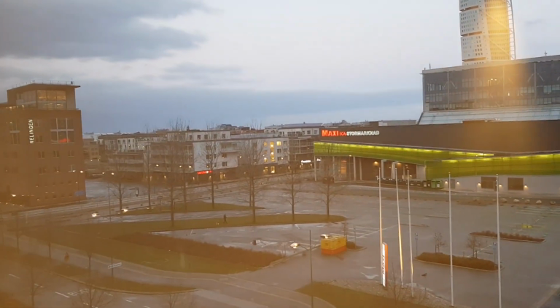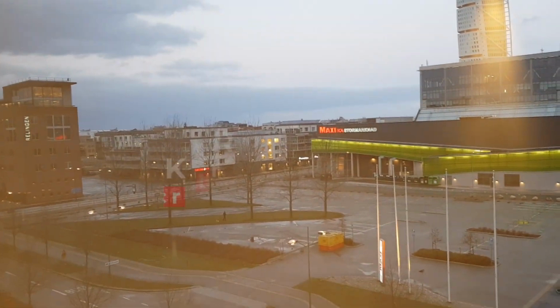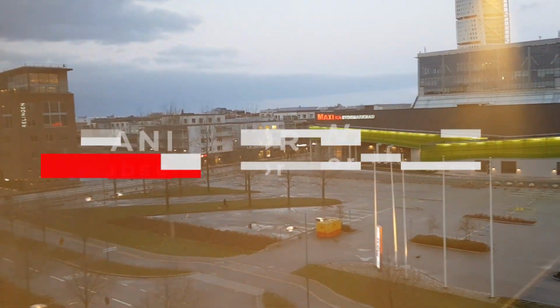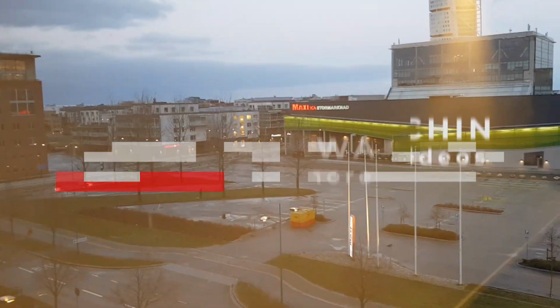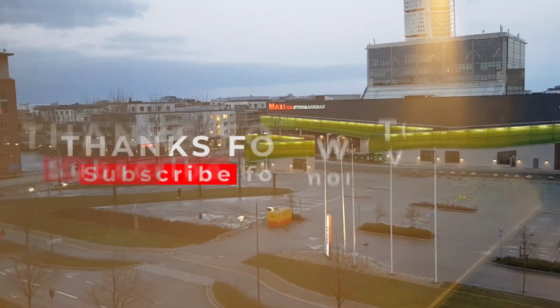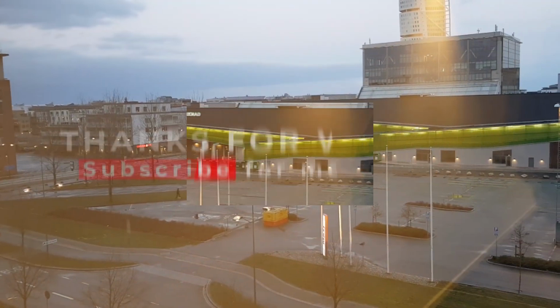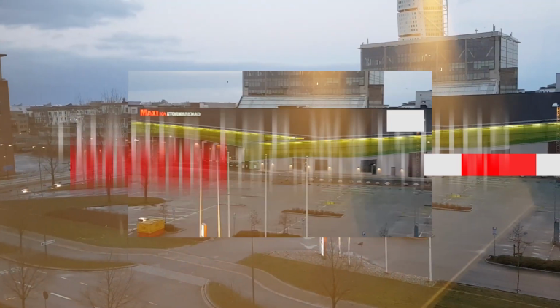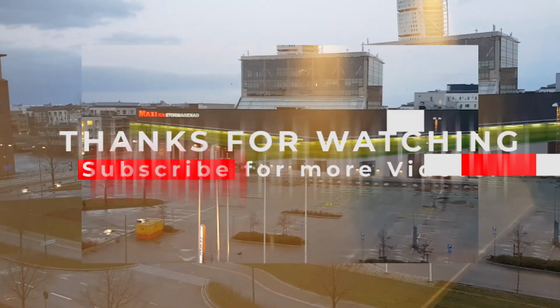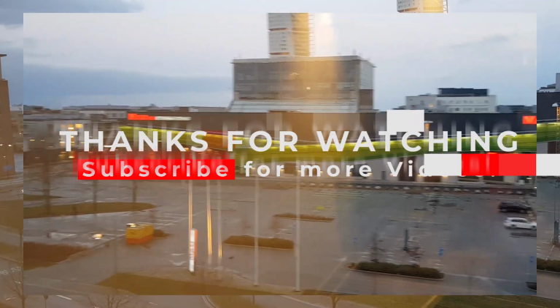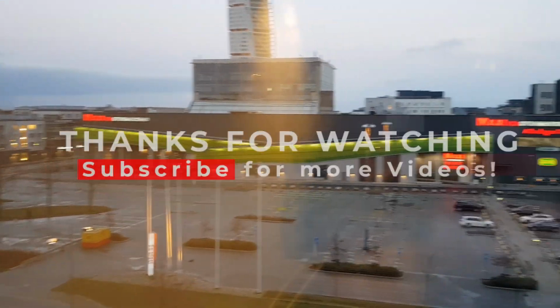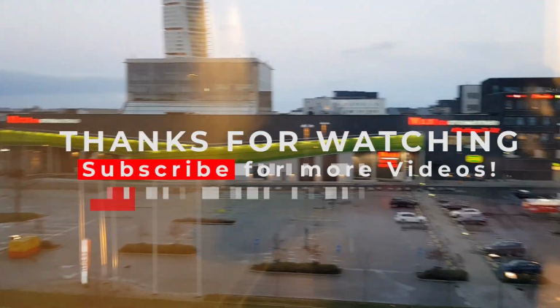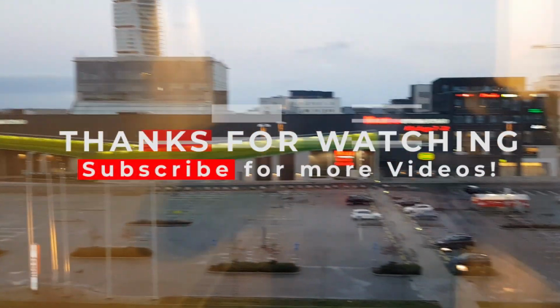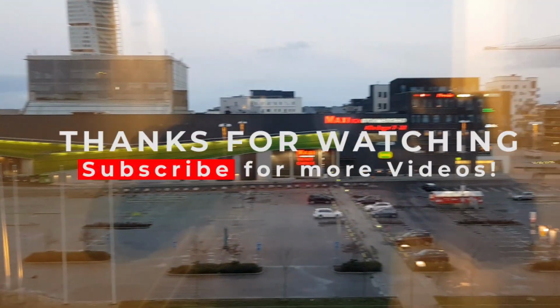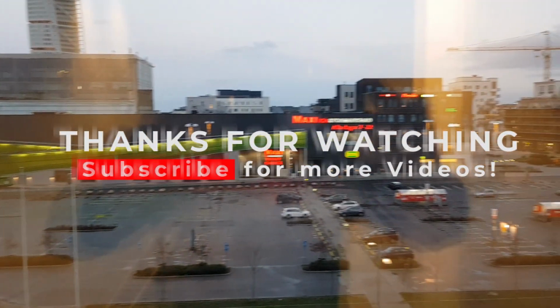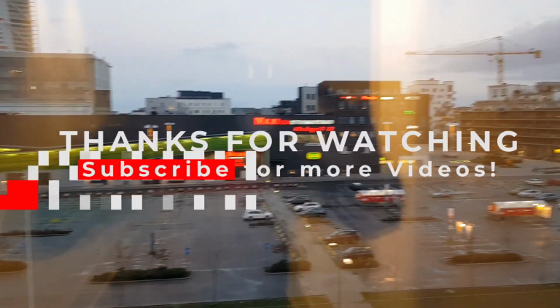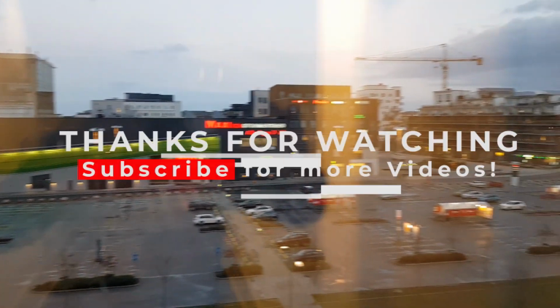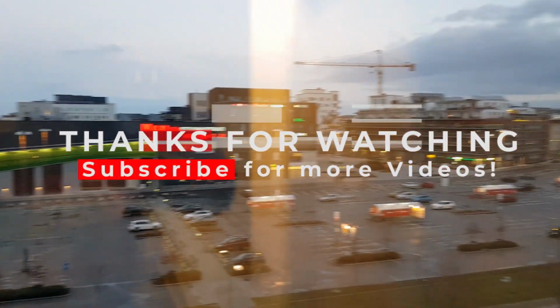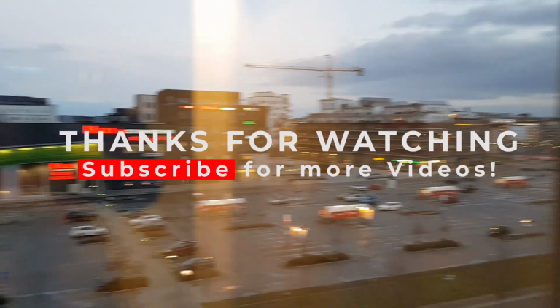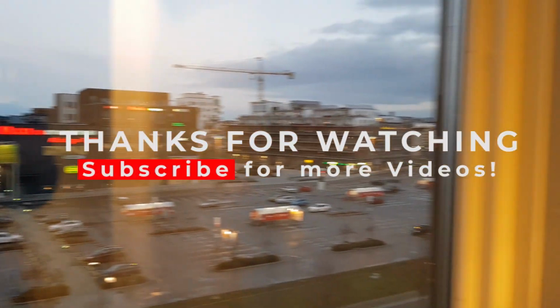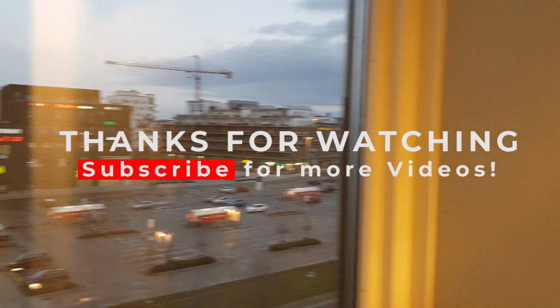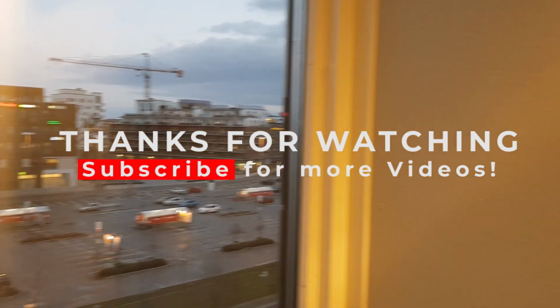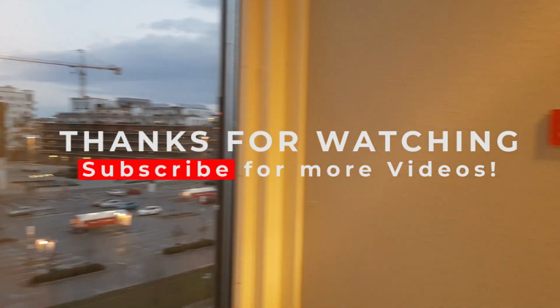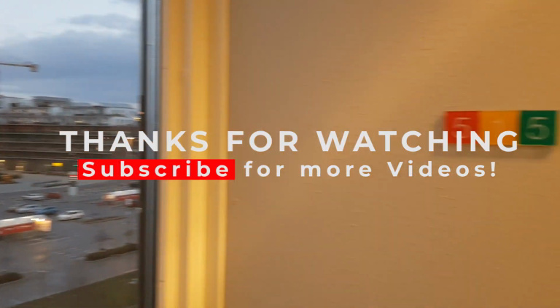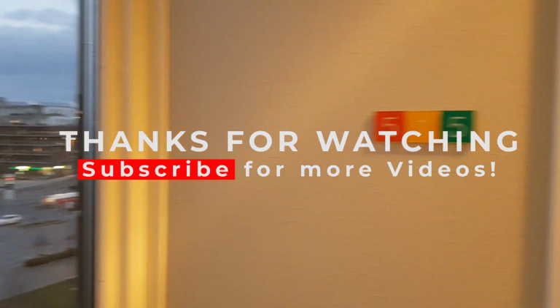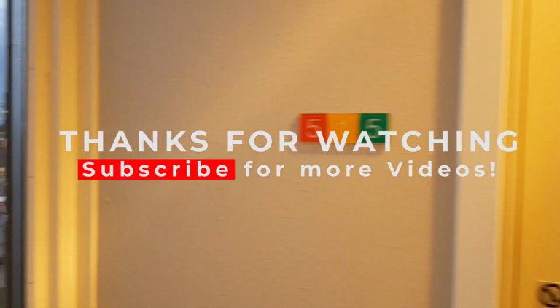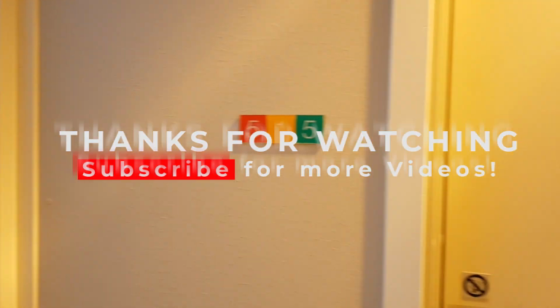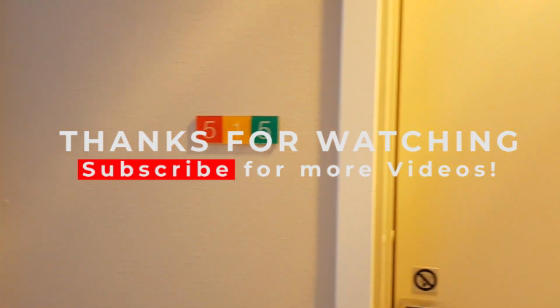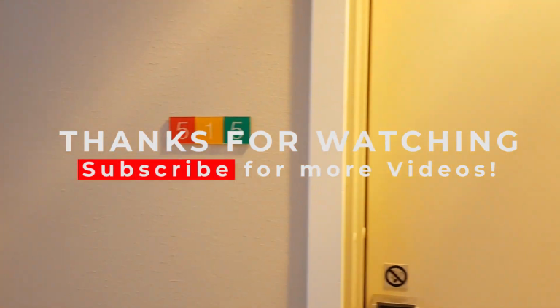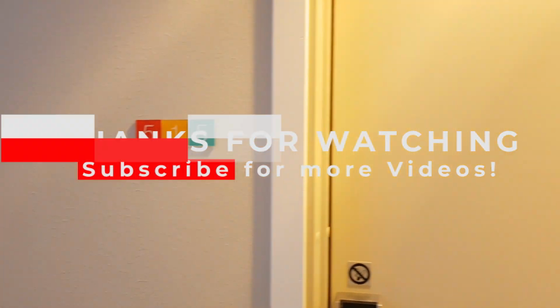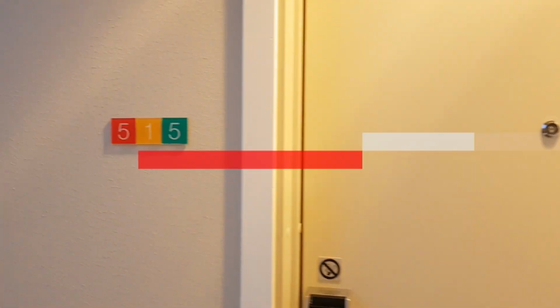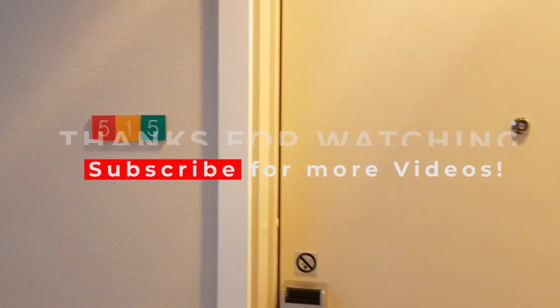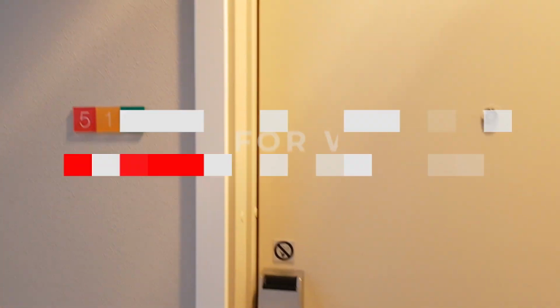Thanks for watching, and if you liked this video please subscribe to my channel. Peace out.